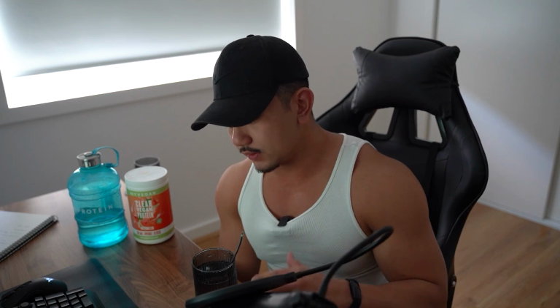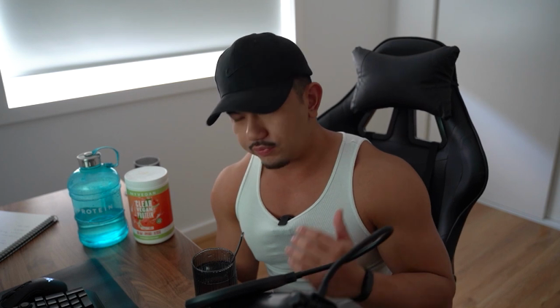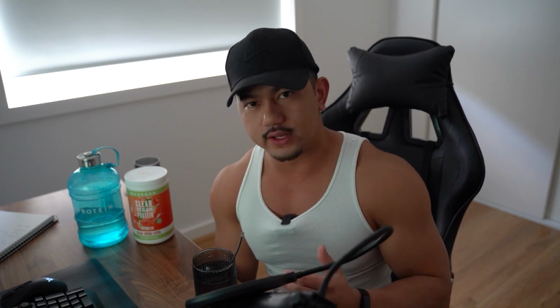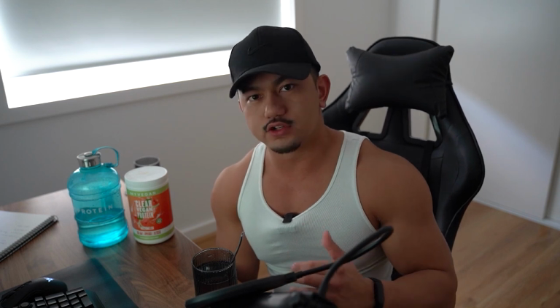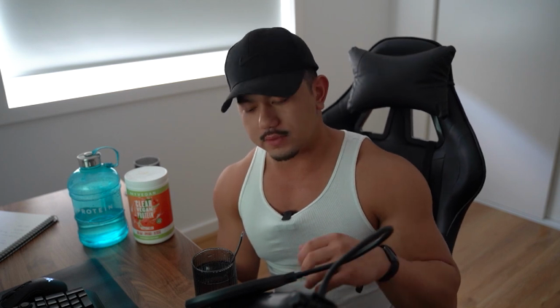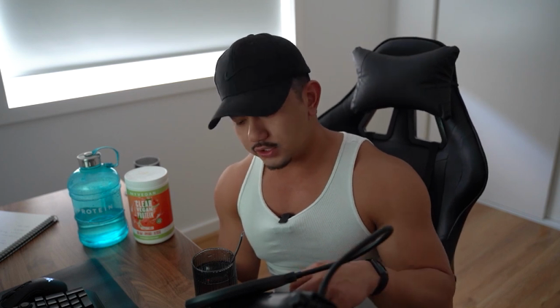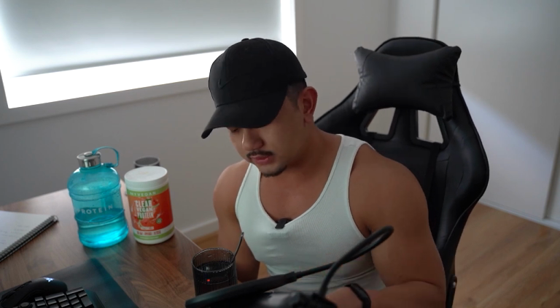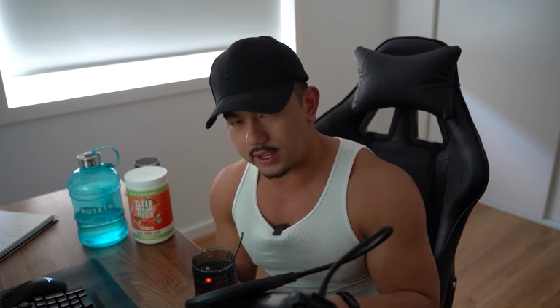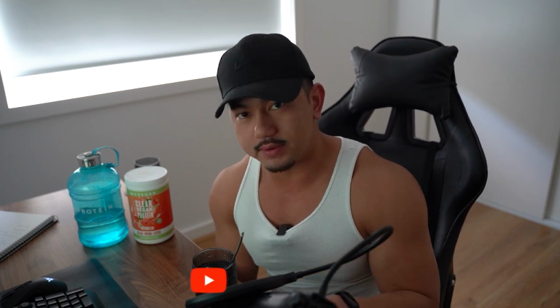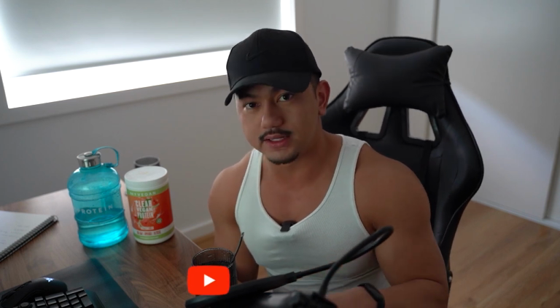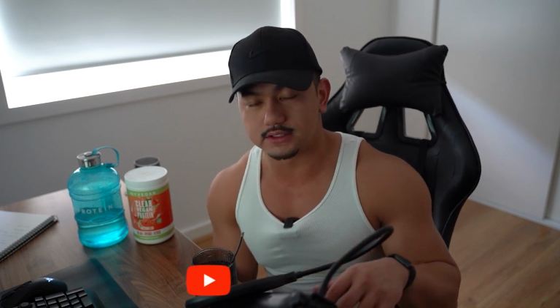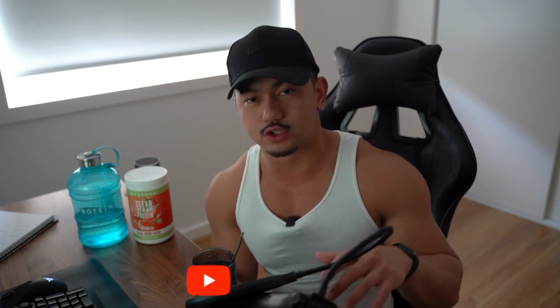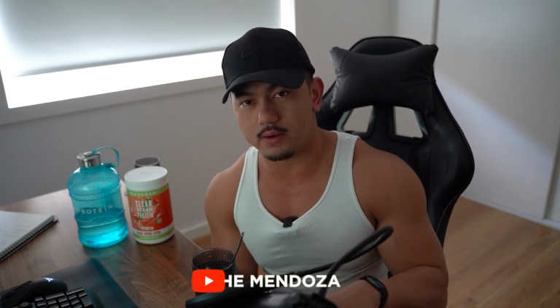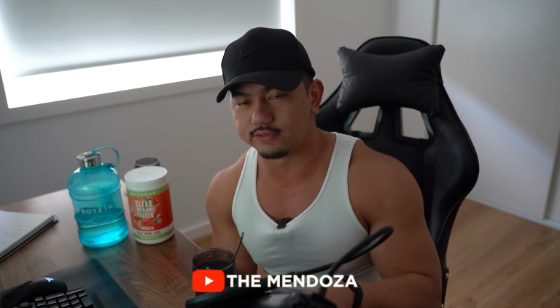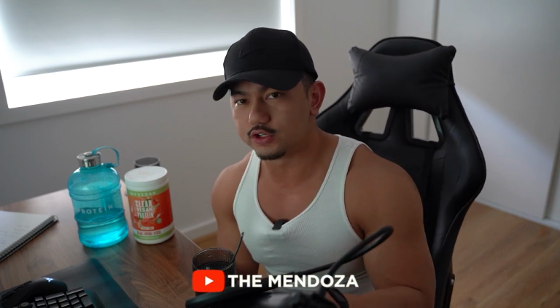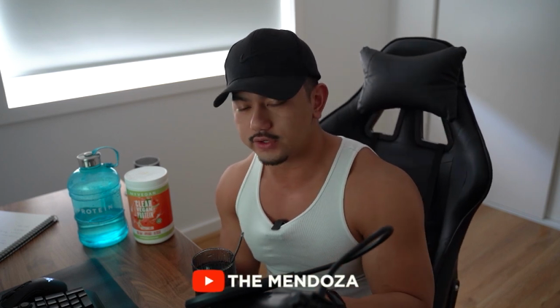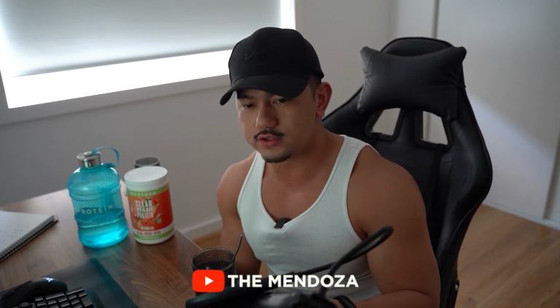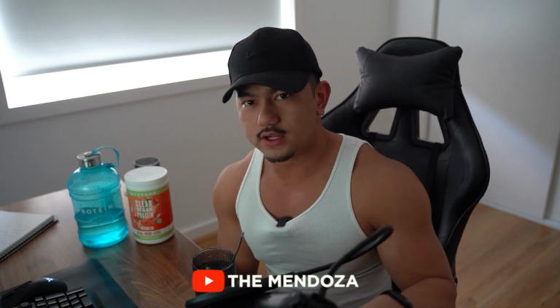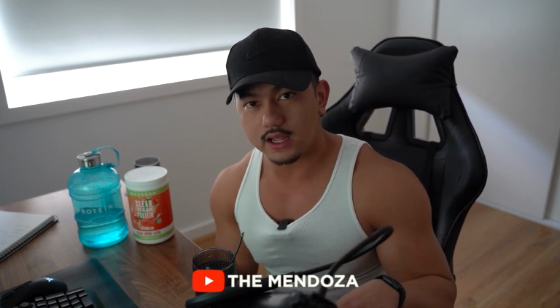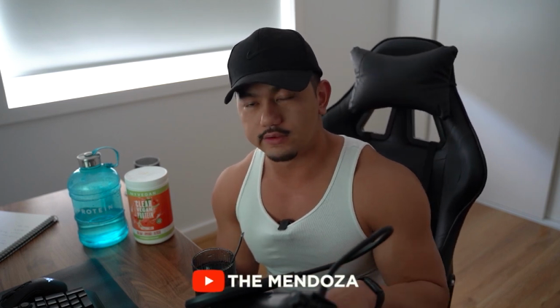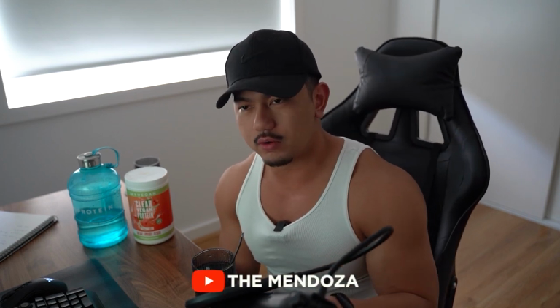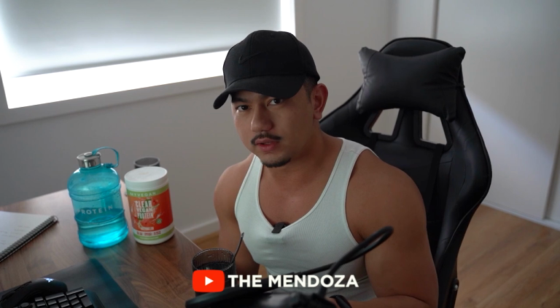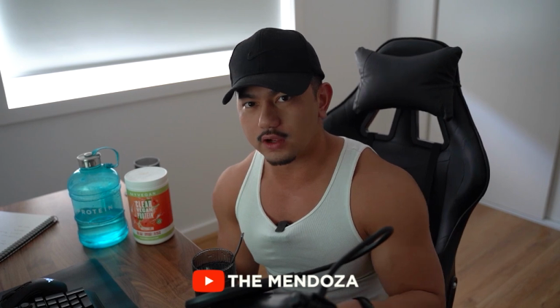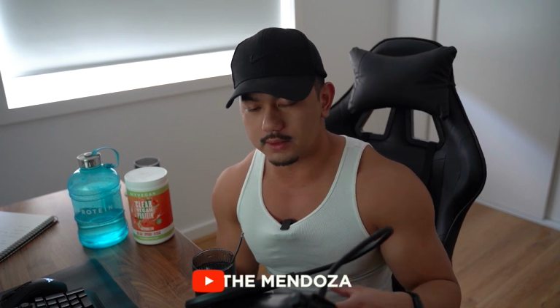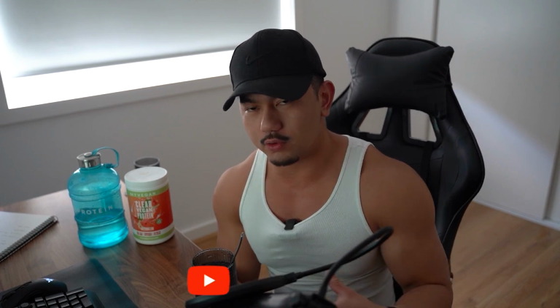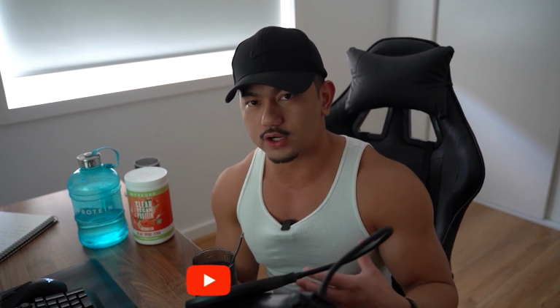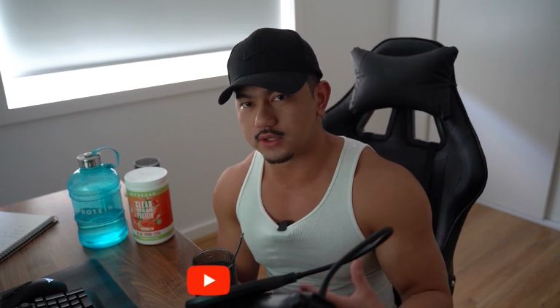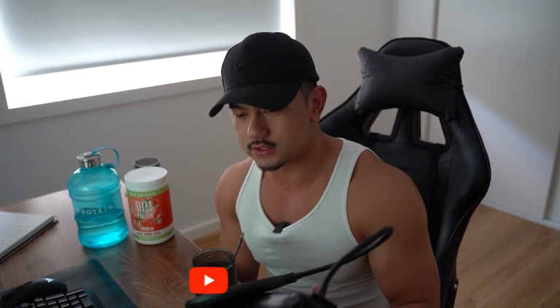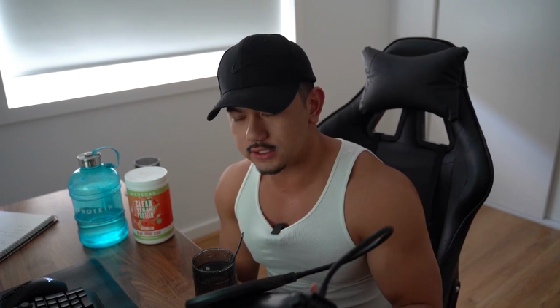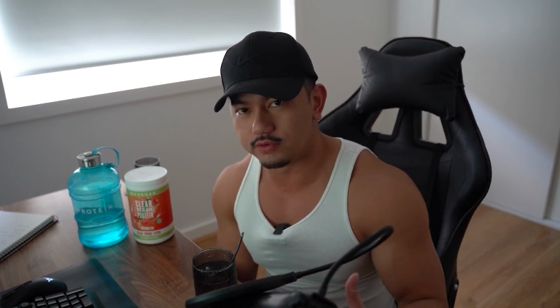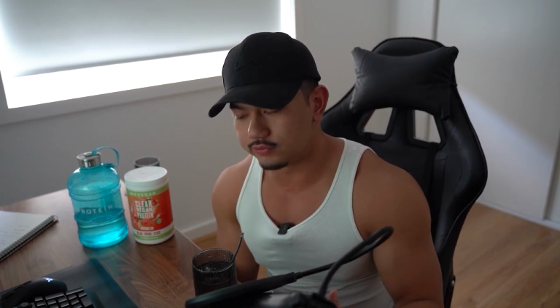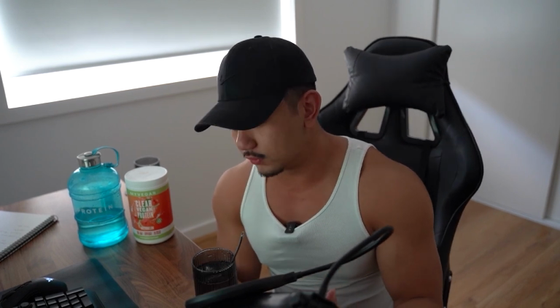Before we get into it, make sure you hit the like button, hit the subscribe button for future videos, and leave a comment below letting me know what you guys would like to see moving forward.